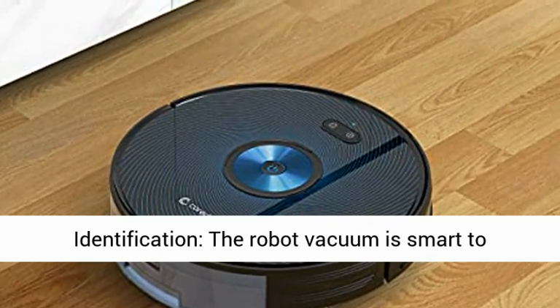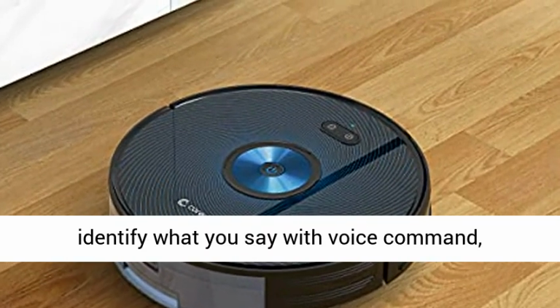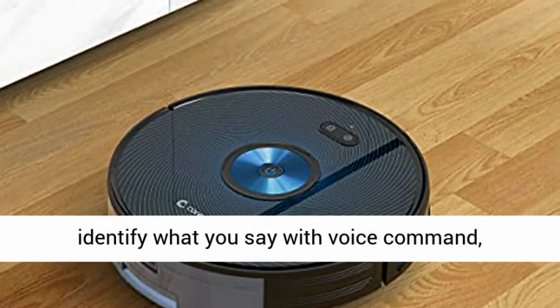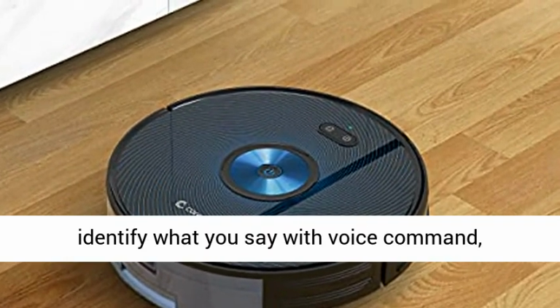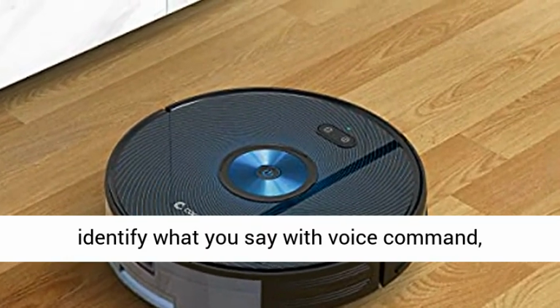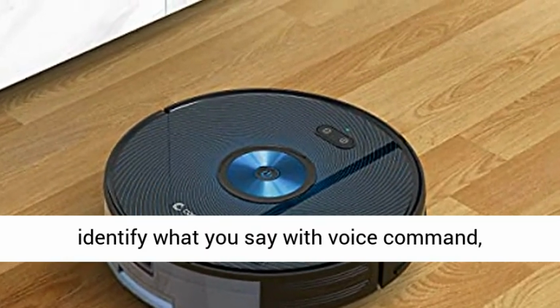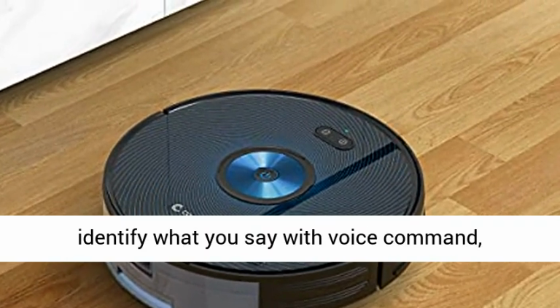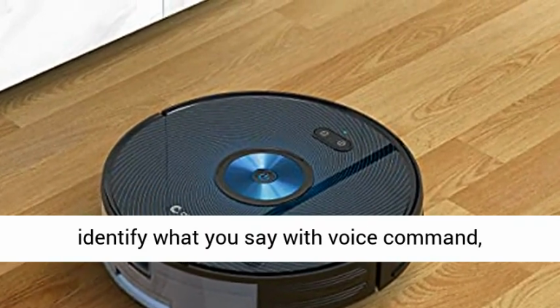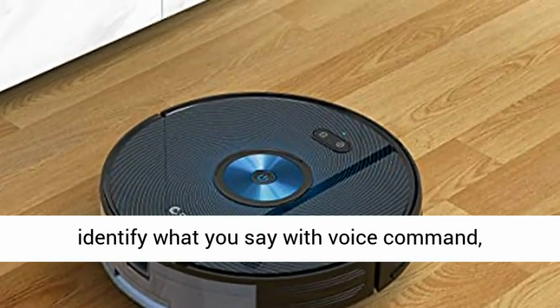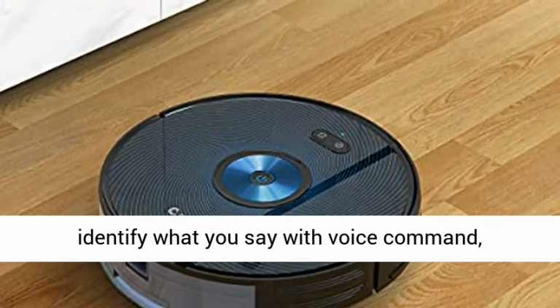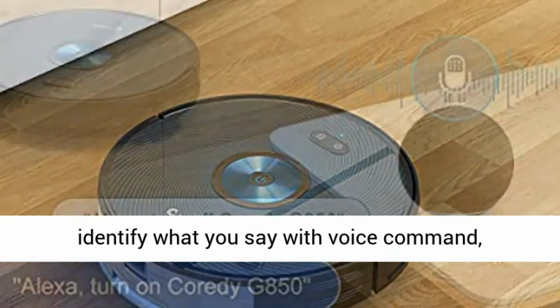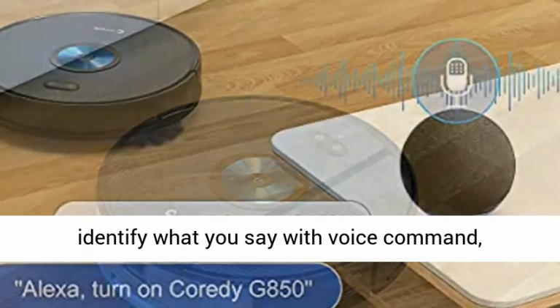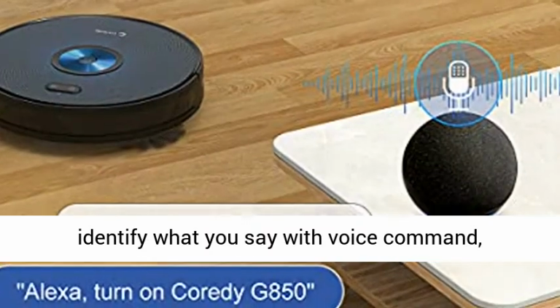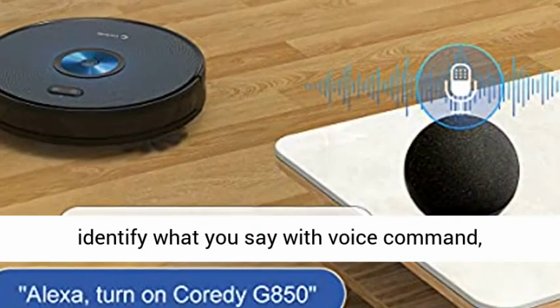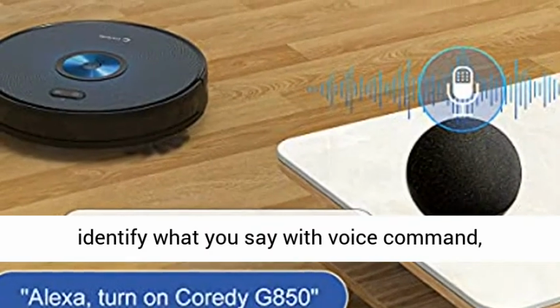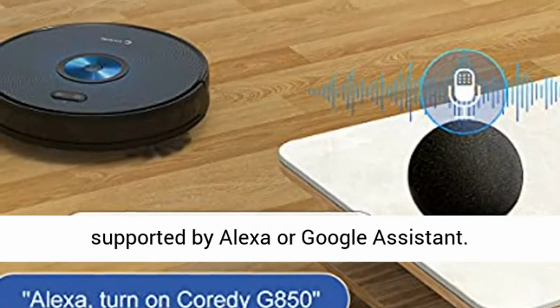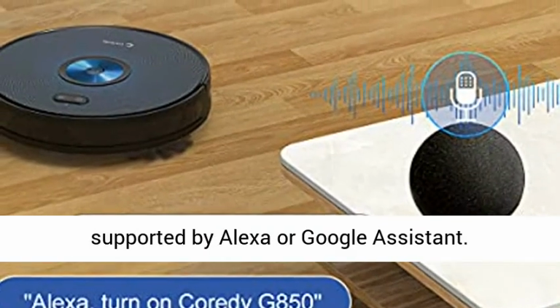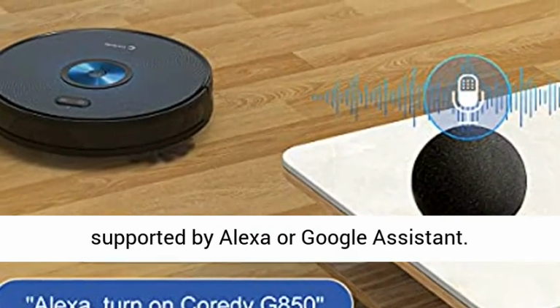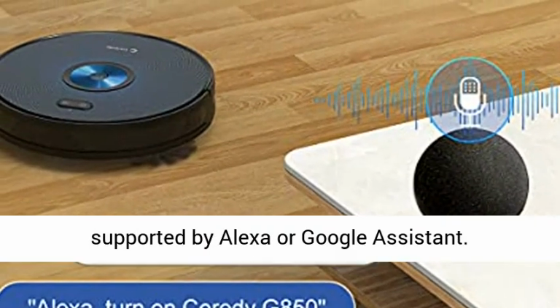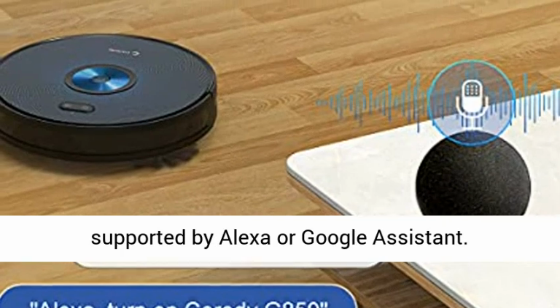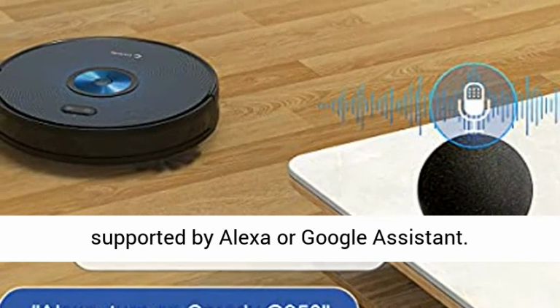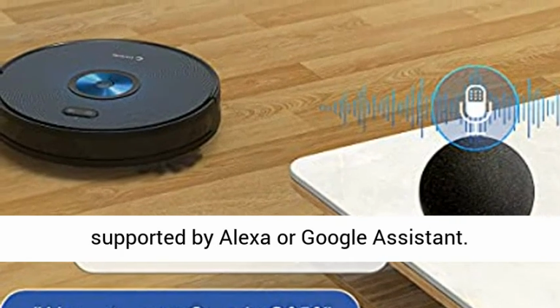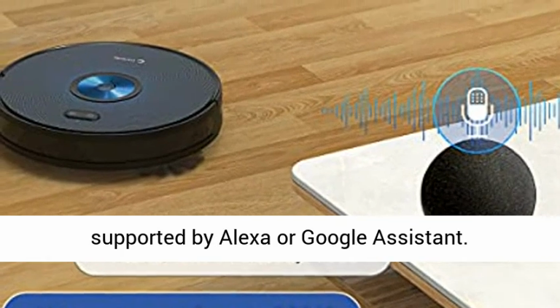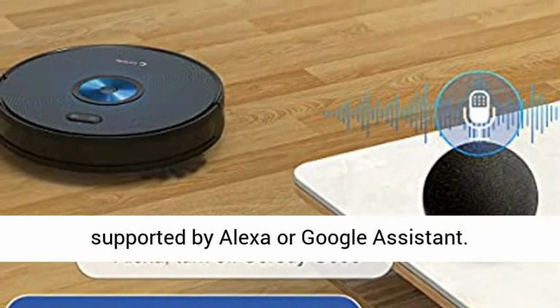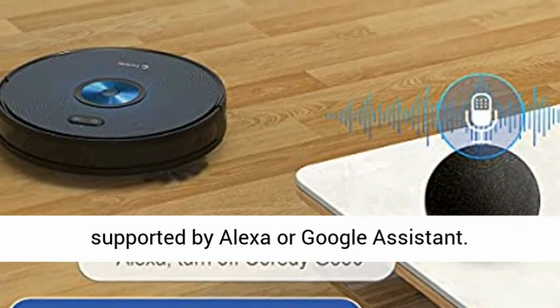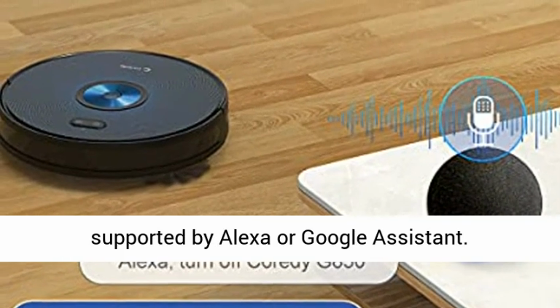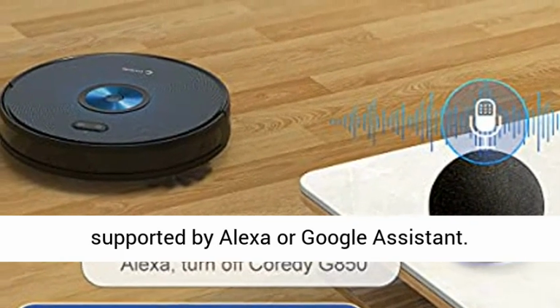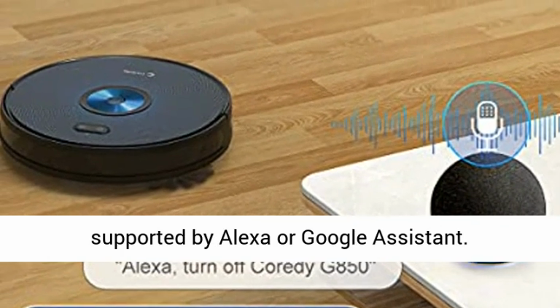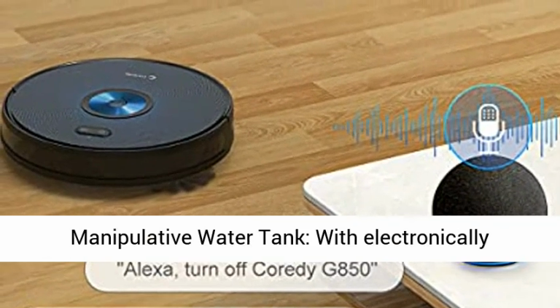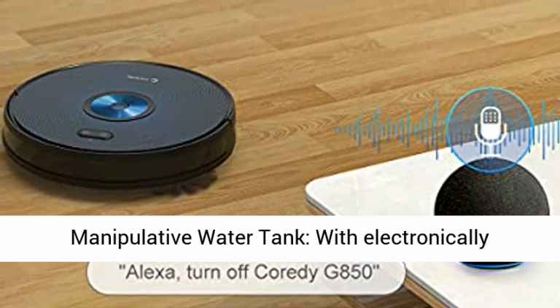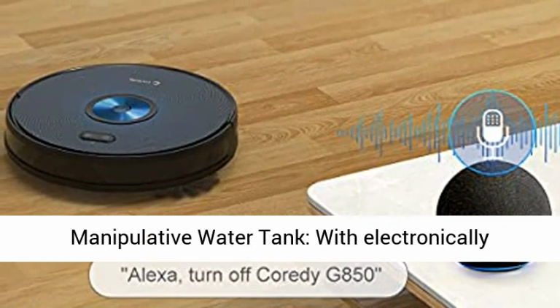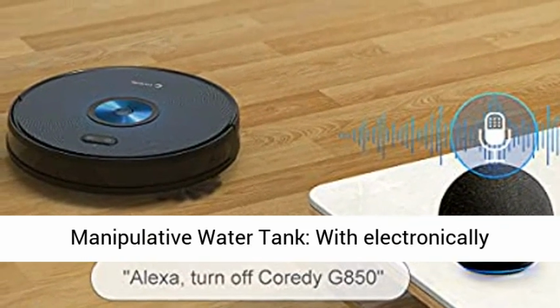Smart and sensitive voice identification — the robot vacuum is smart to identify what you say with voice commands, supported by Alexa or Google Assistant.